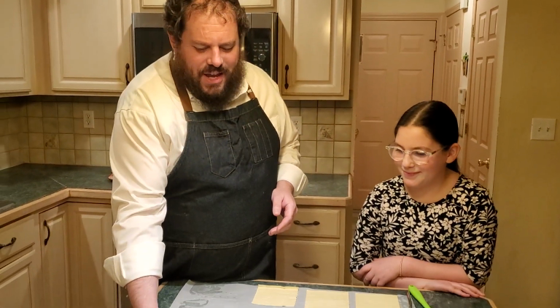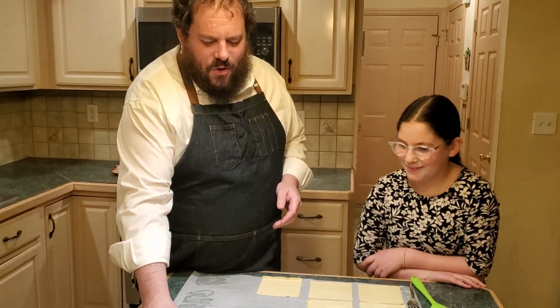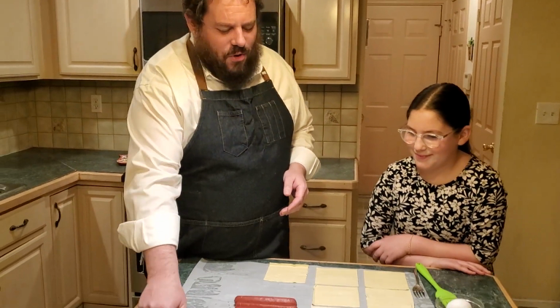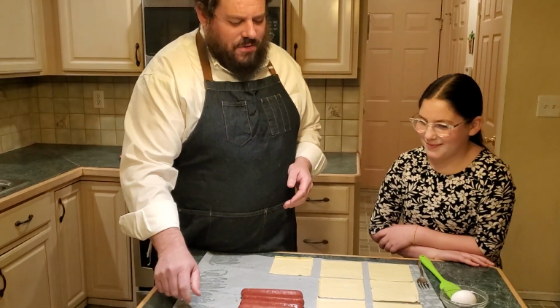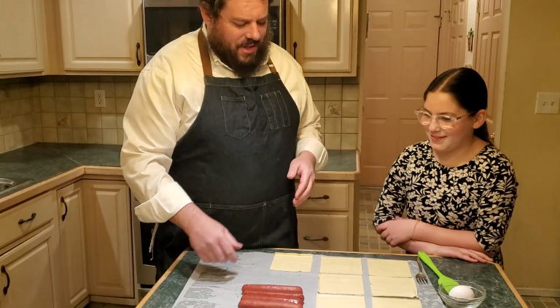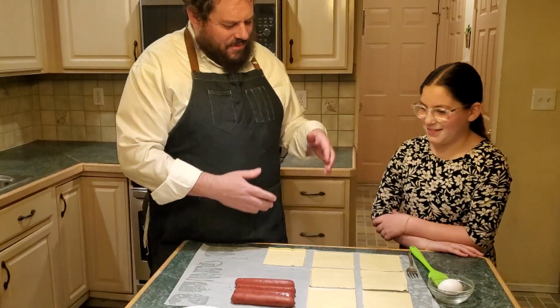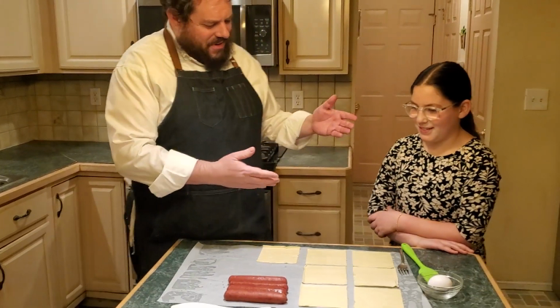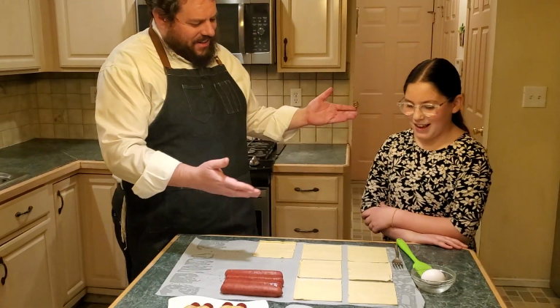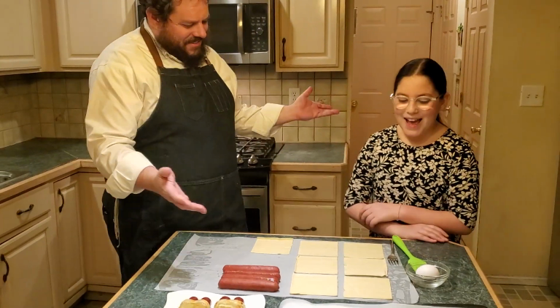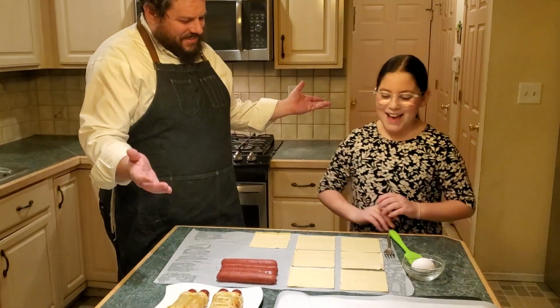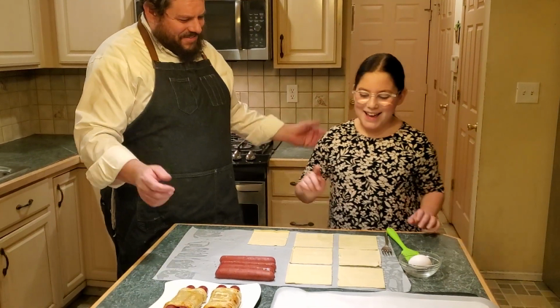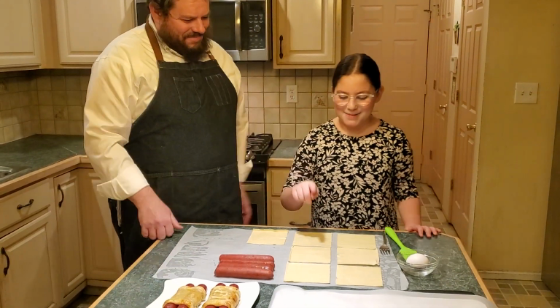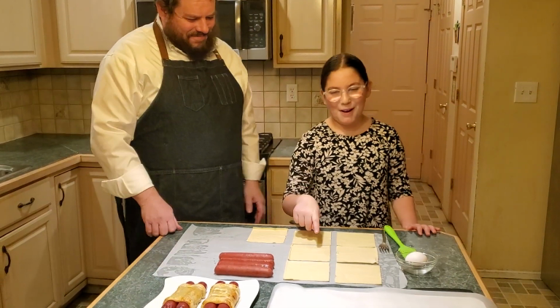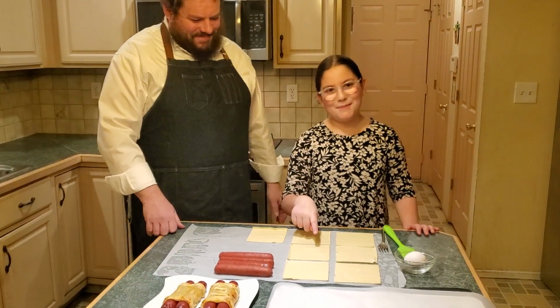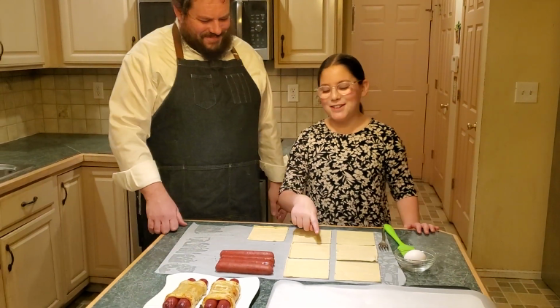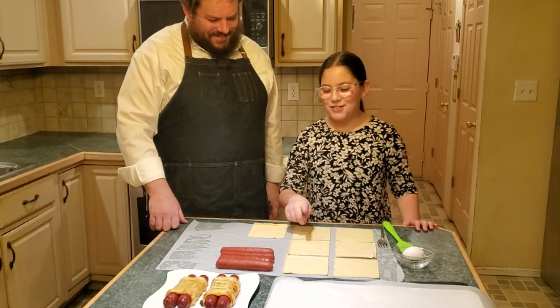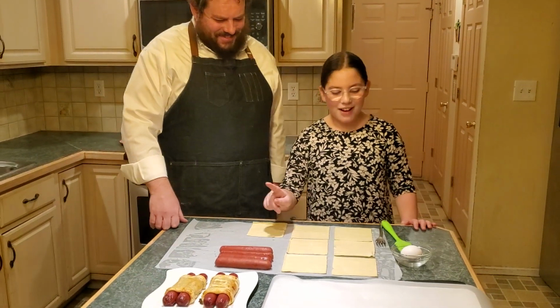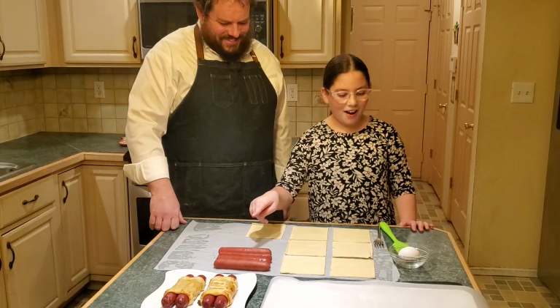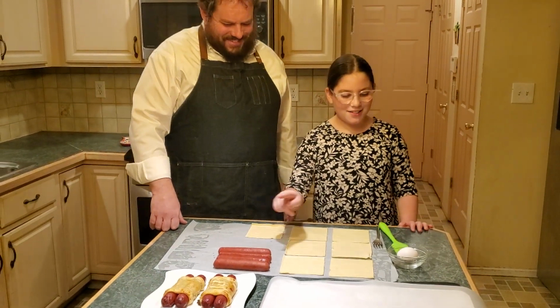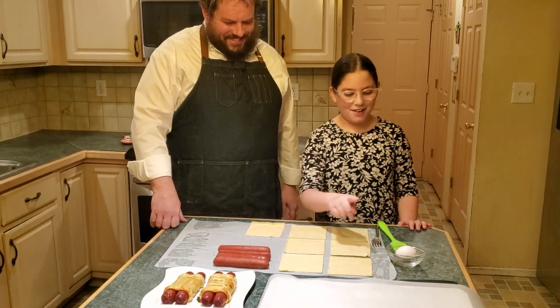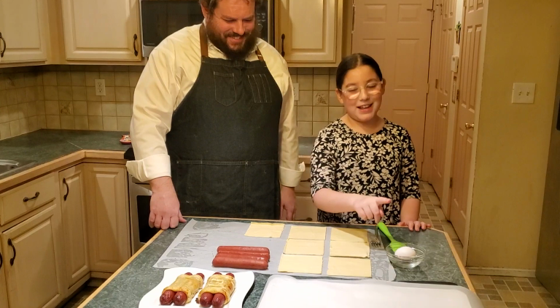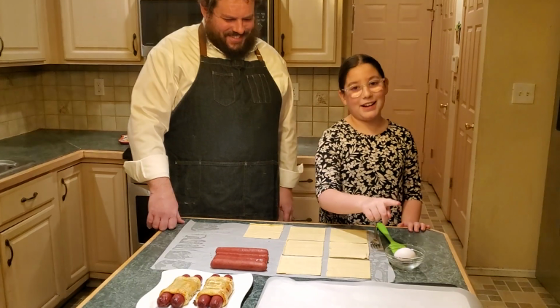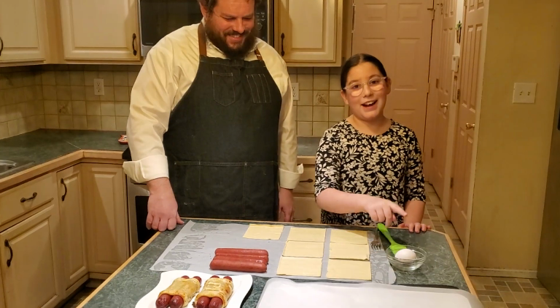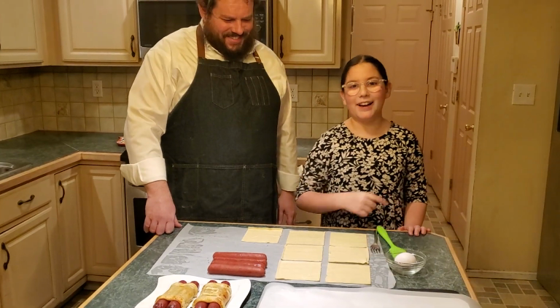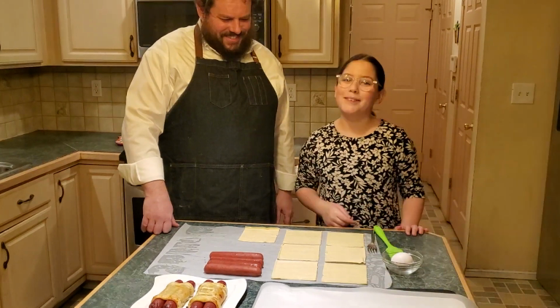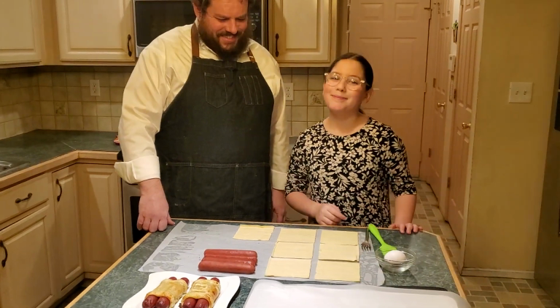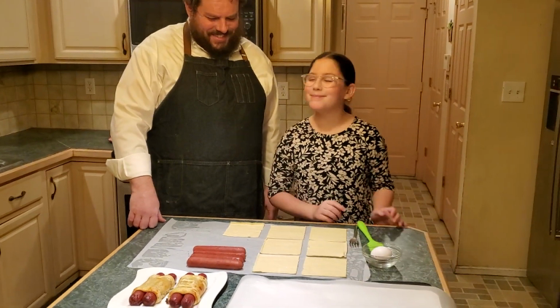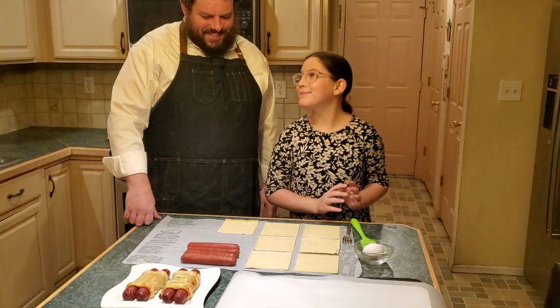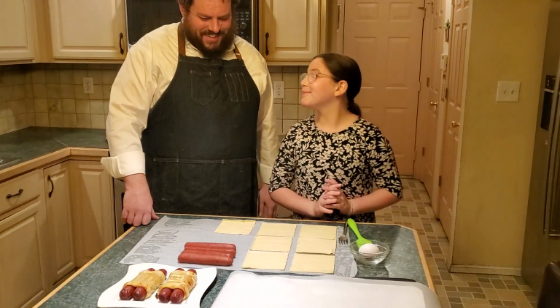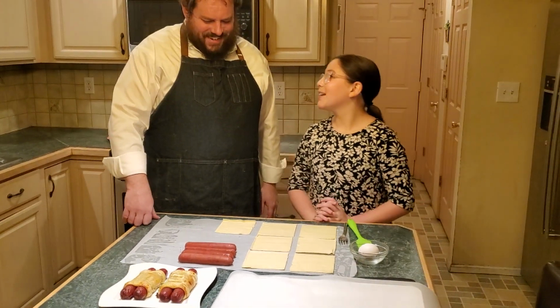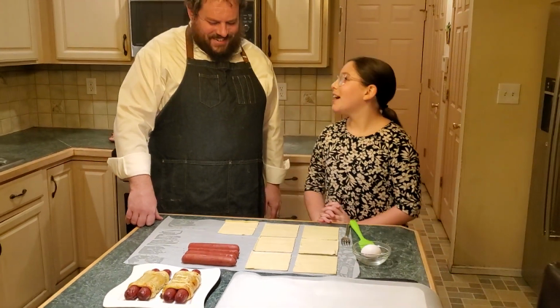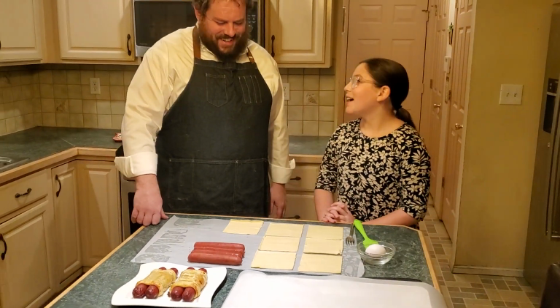All you need, Rivka, is puff pastry, hot dogs, and an egg. All right.